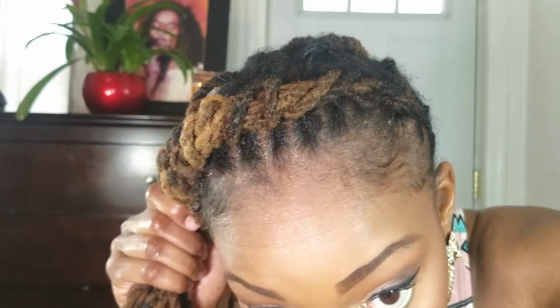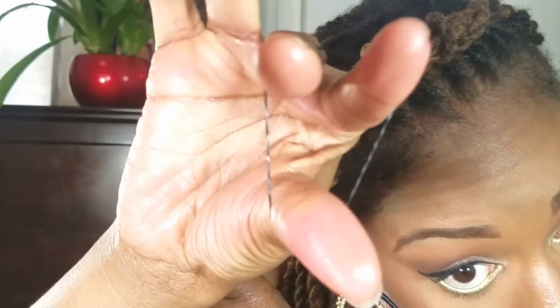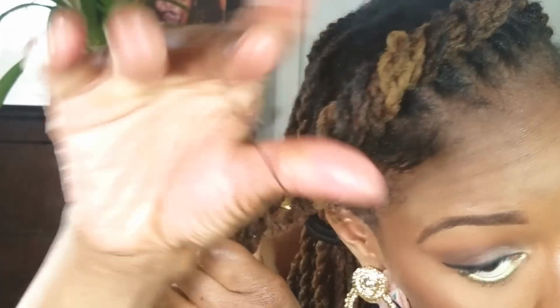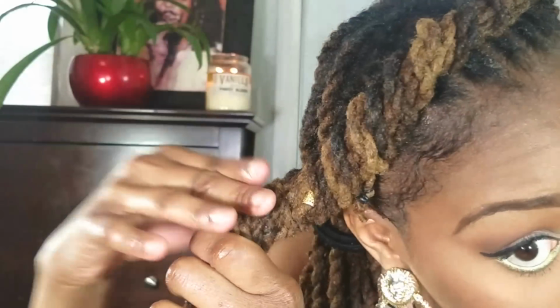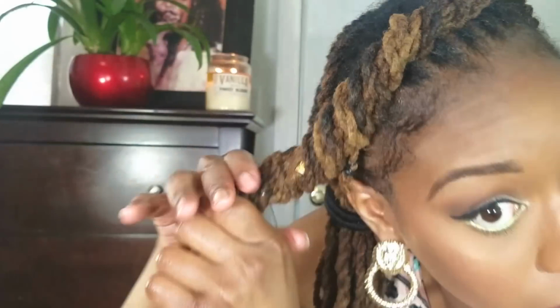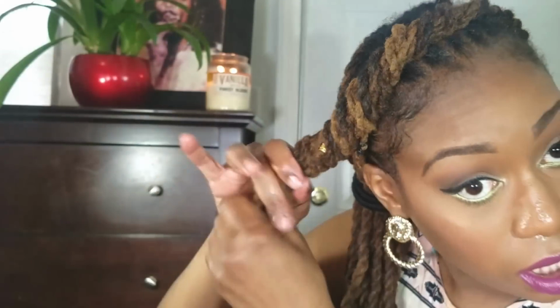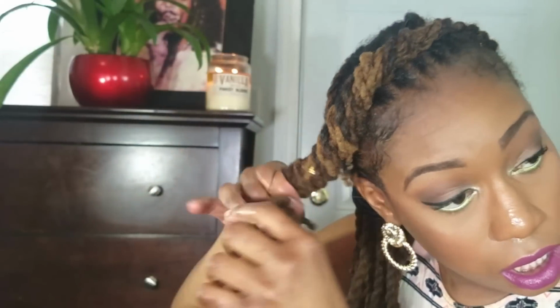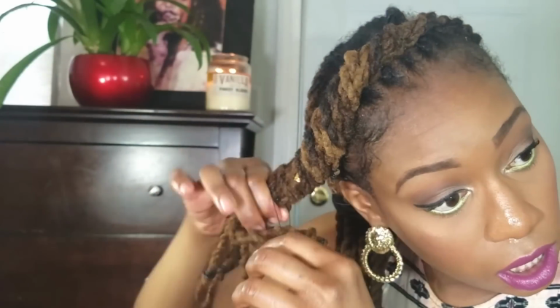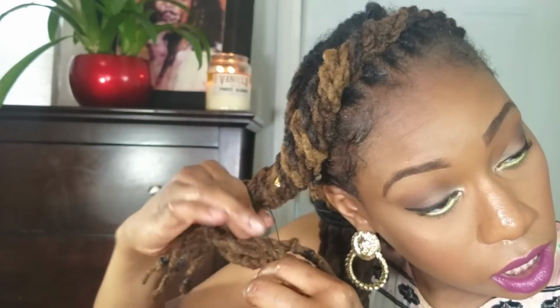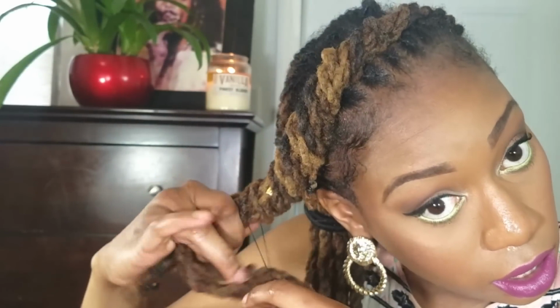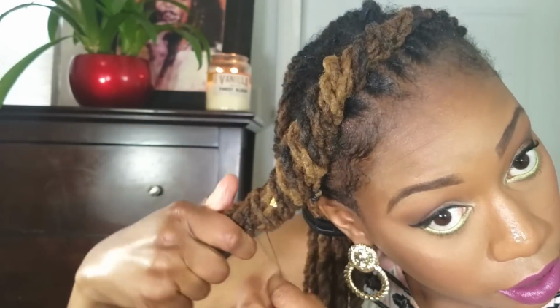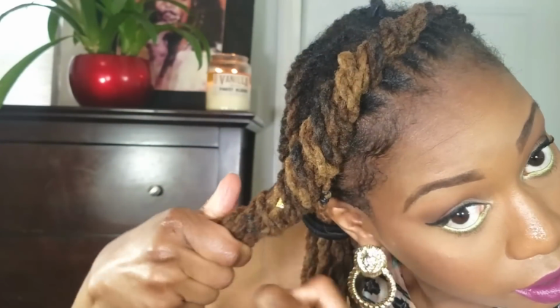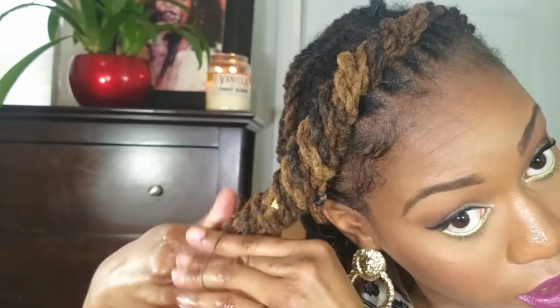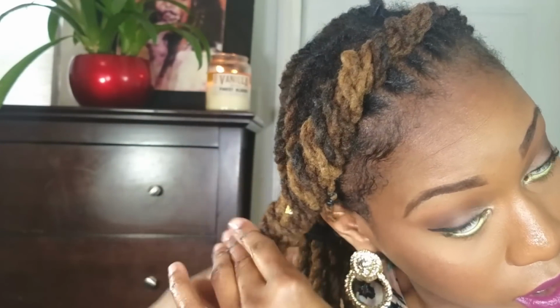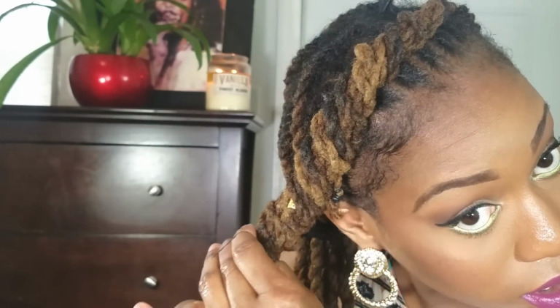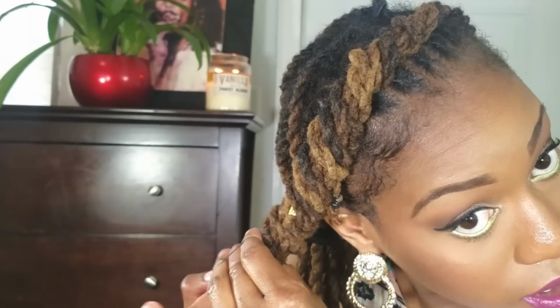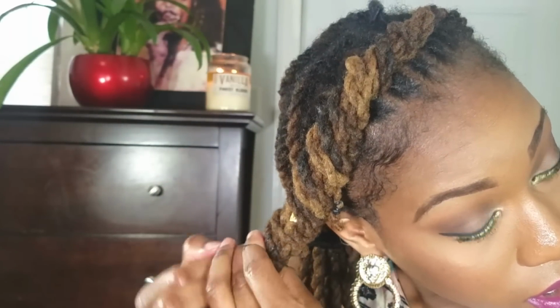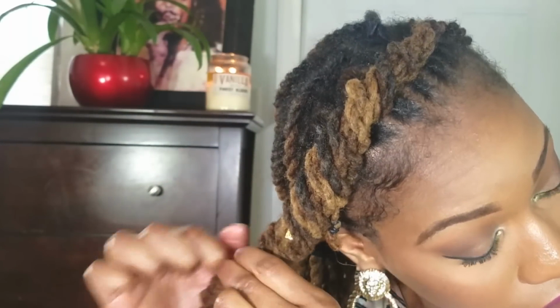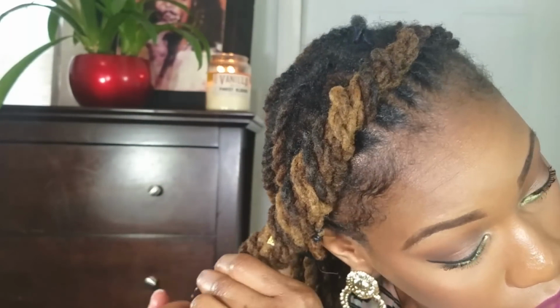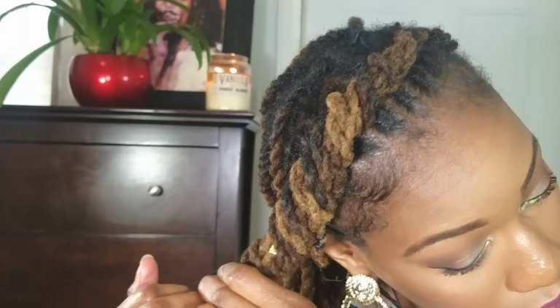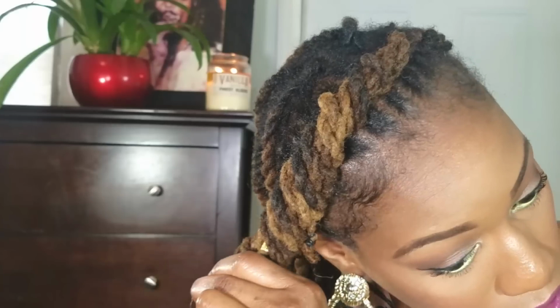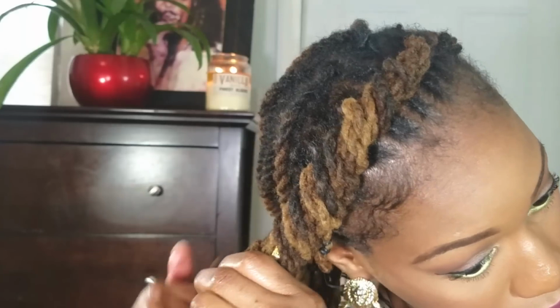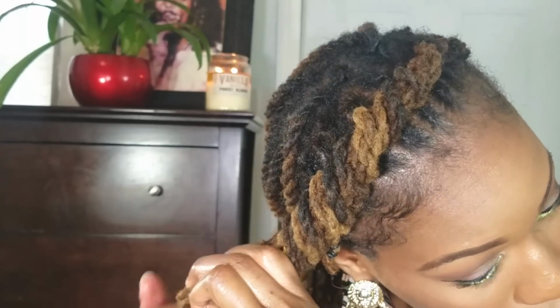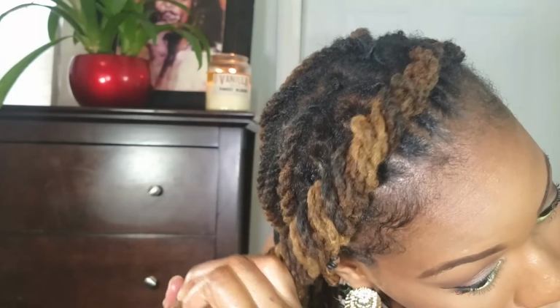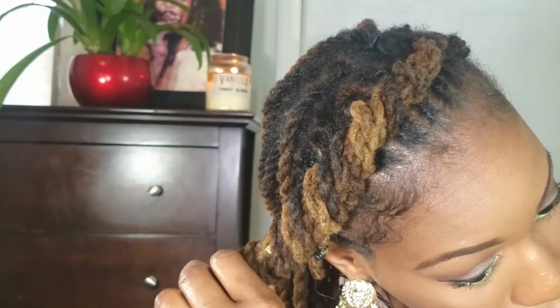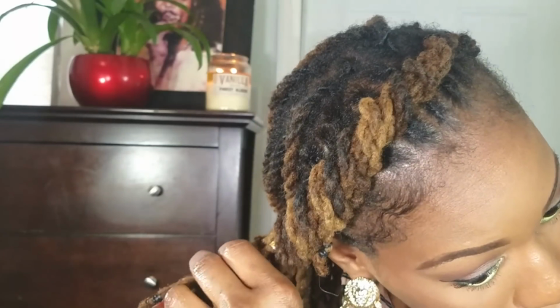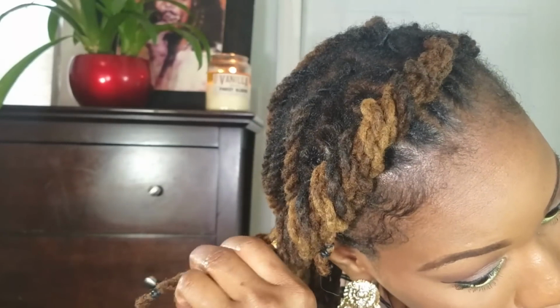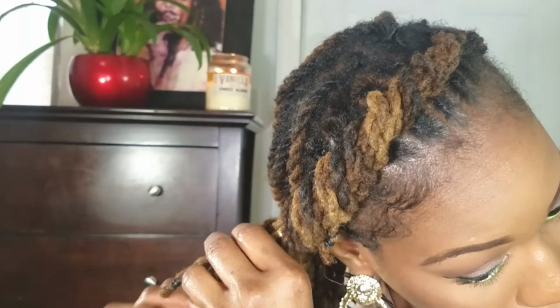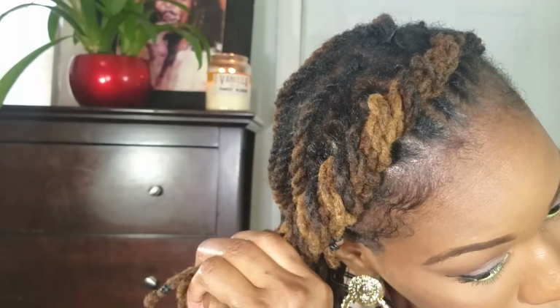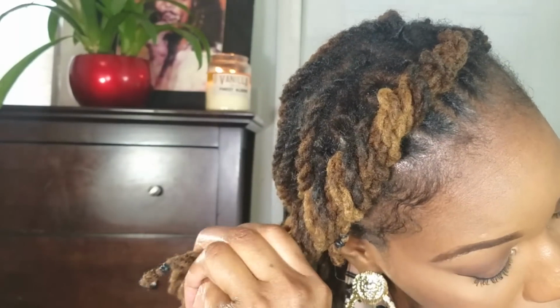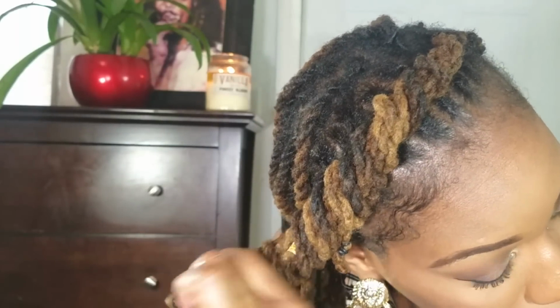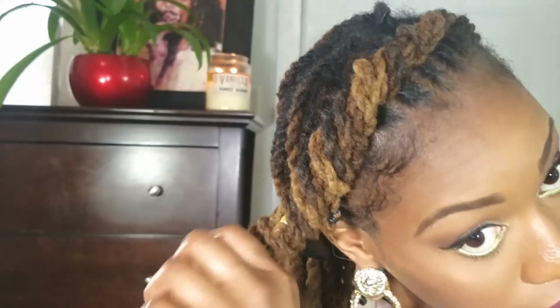After completing the twist, I'm going to take a small black rubber band and secure the ends of that twist so that it does not unravel.